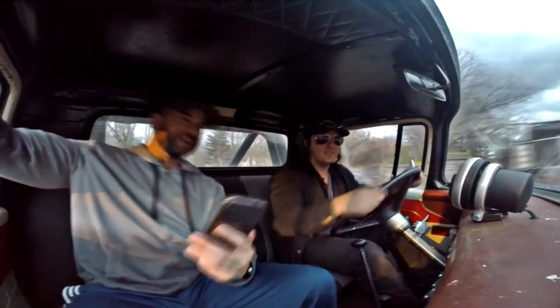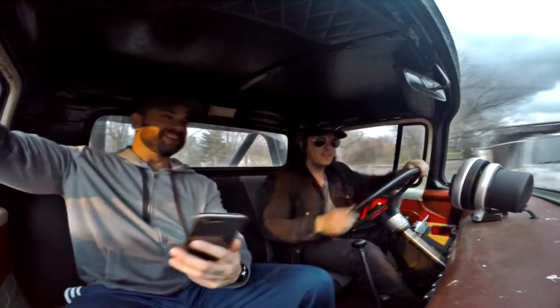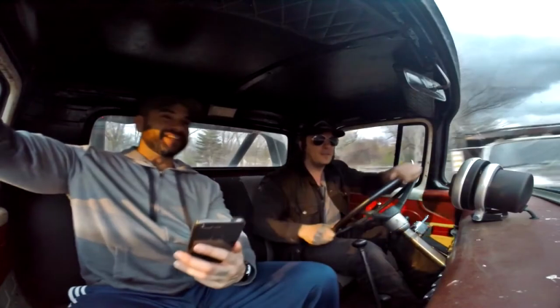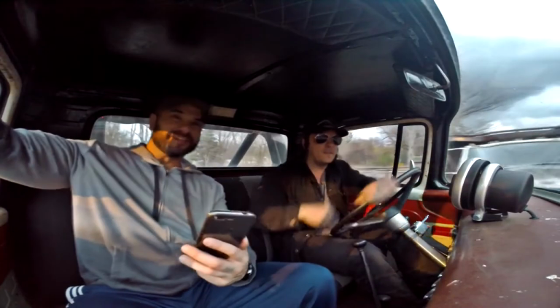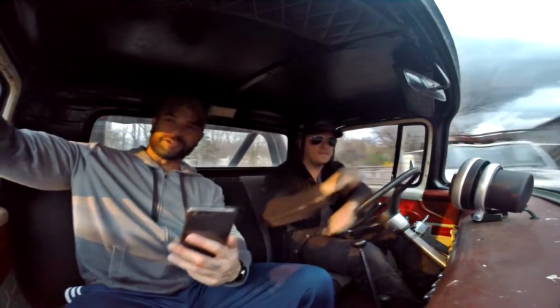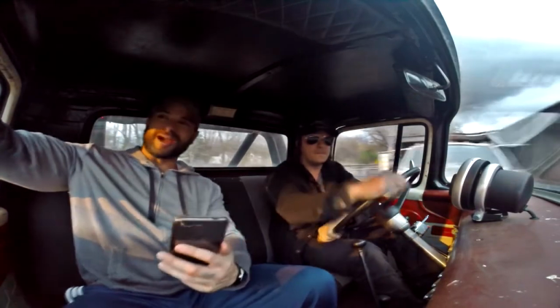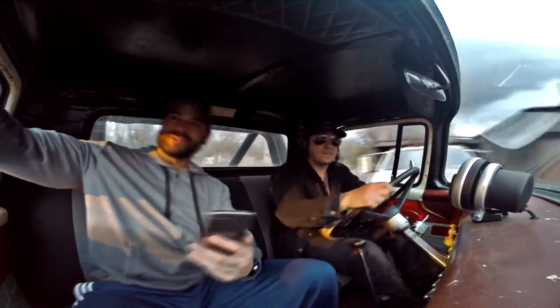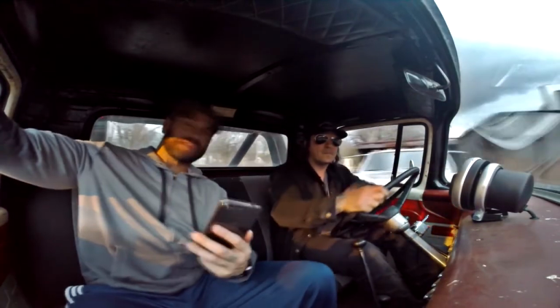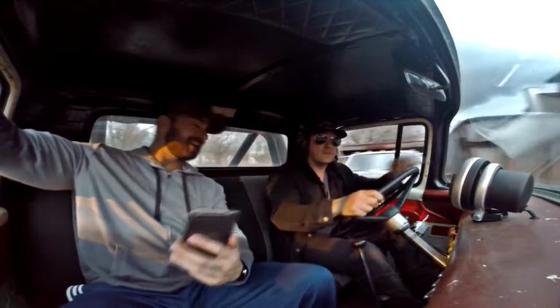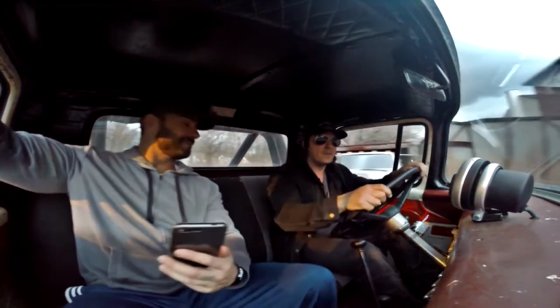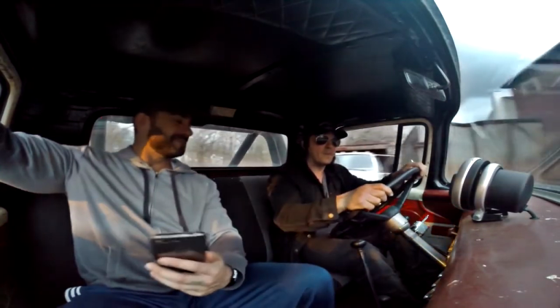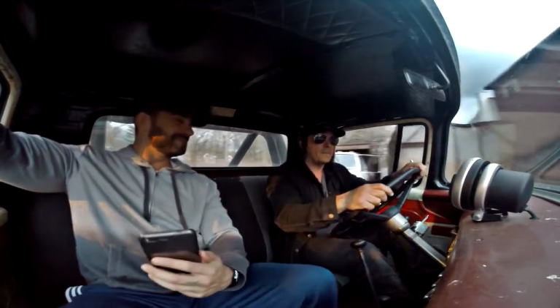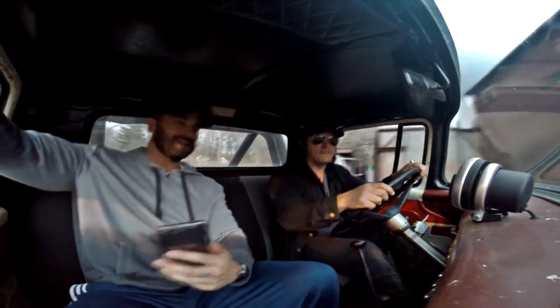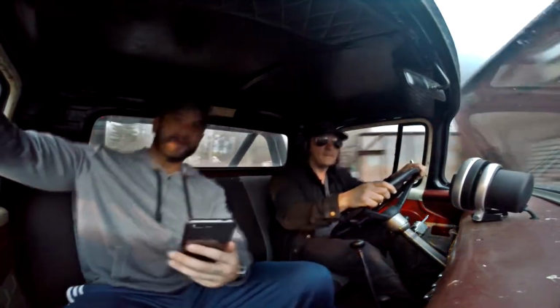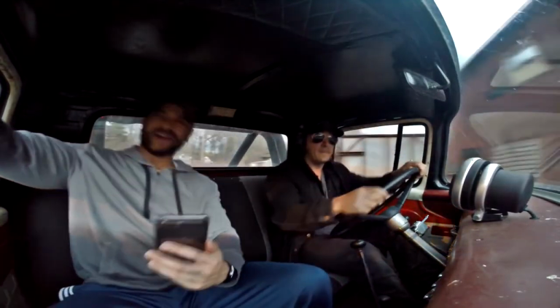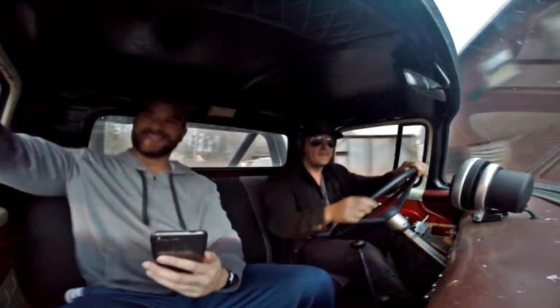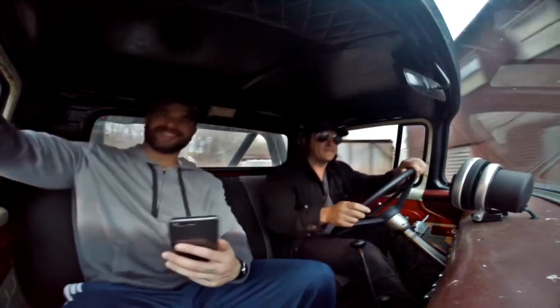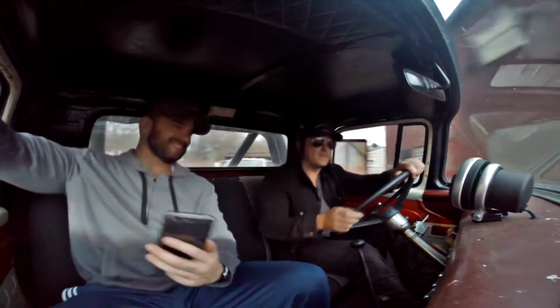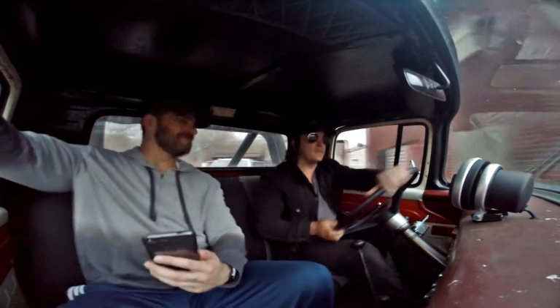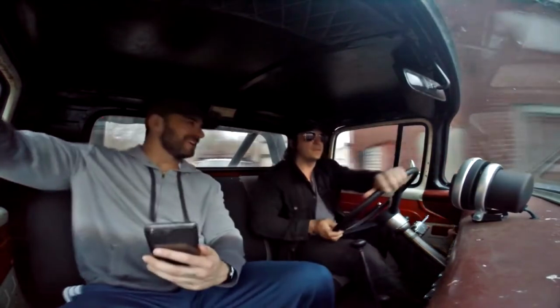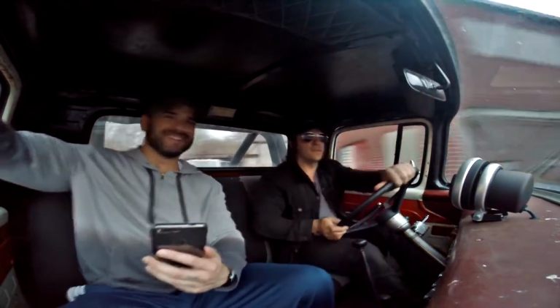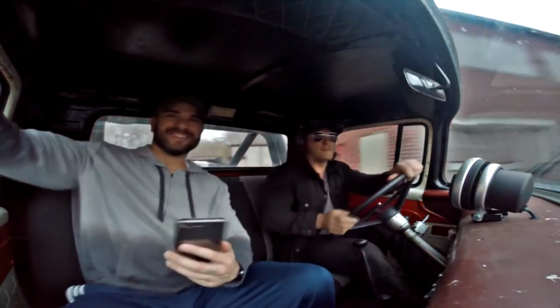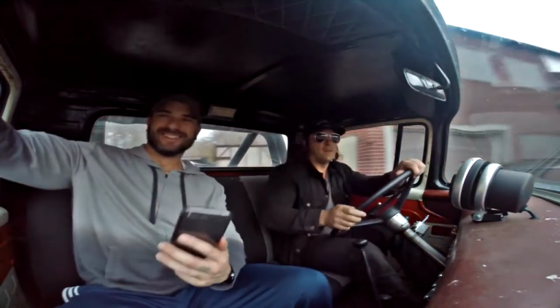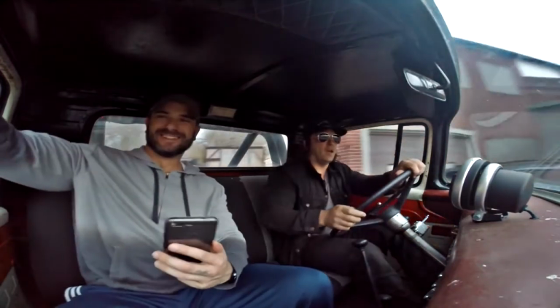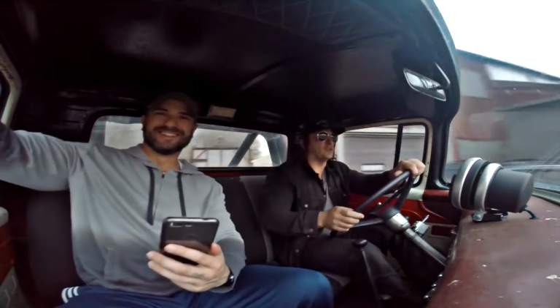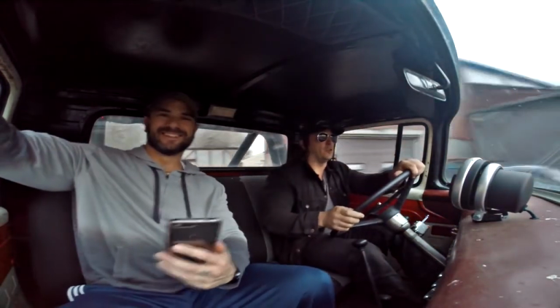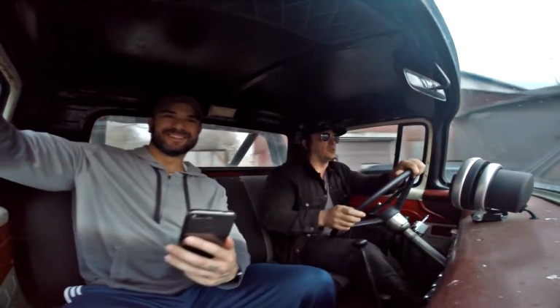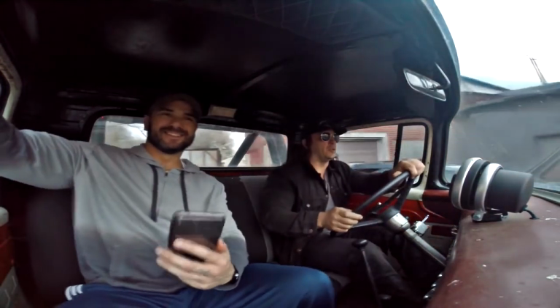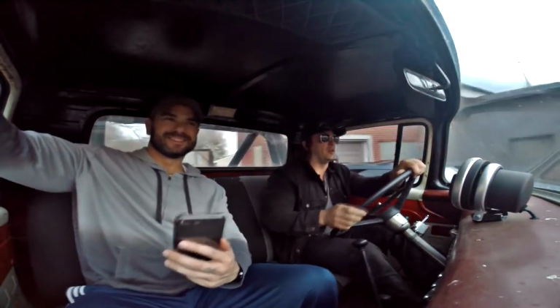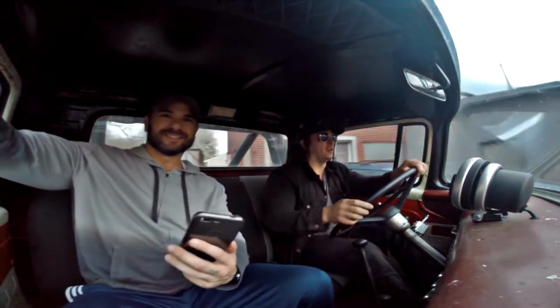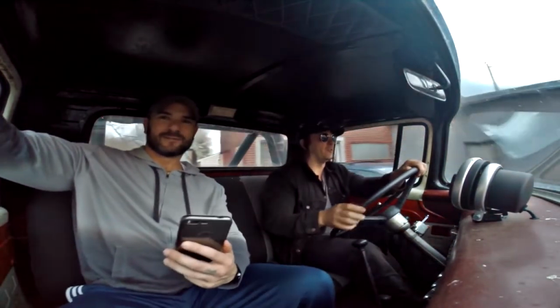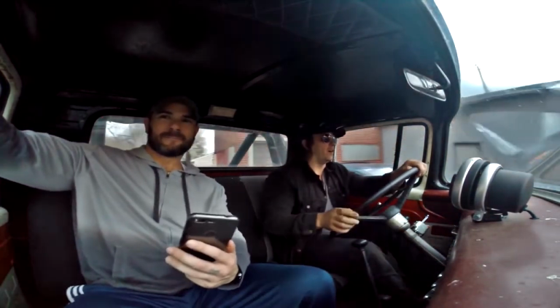Is it illegal to drive this with no seatbelt? No, as long as you don't get caught, you're fine.